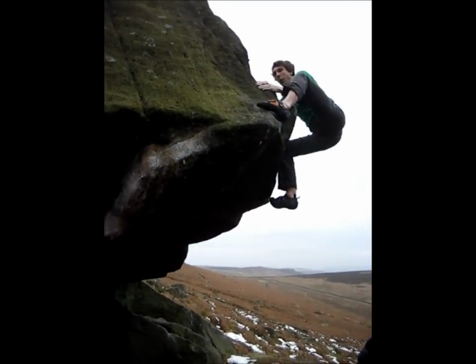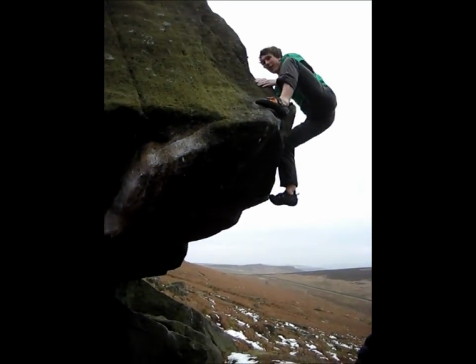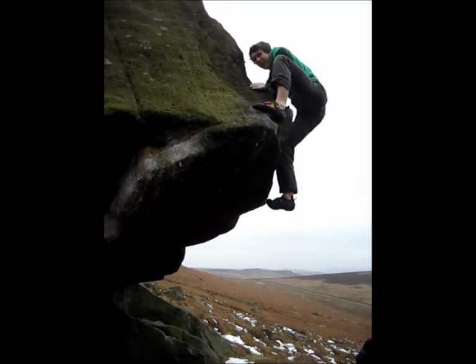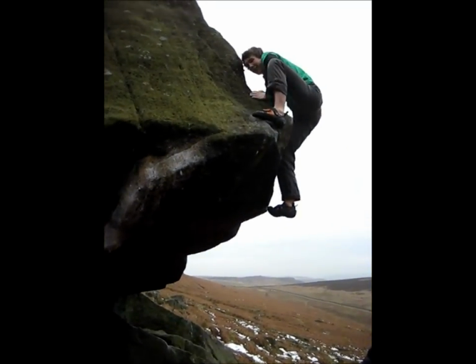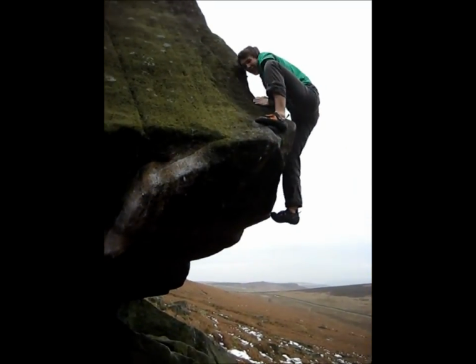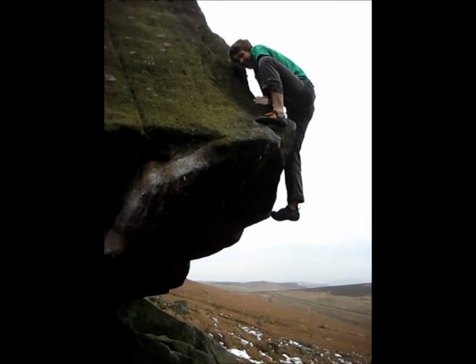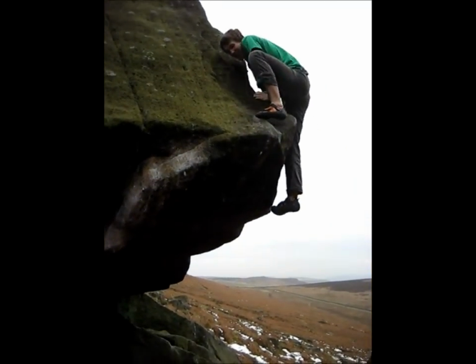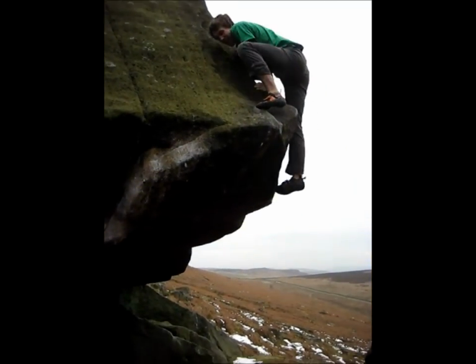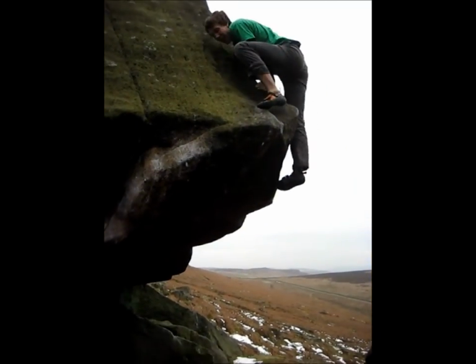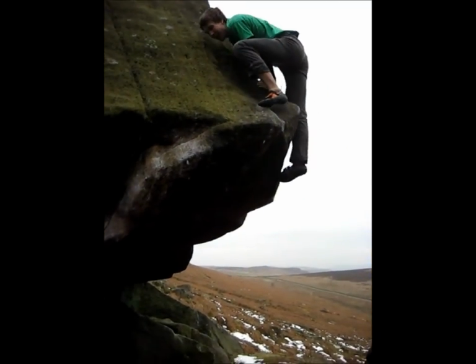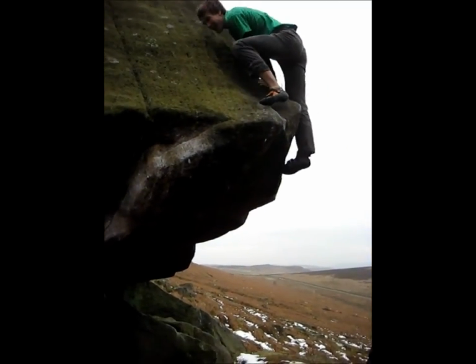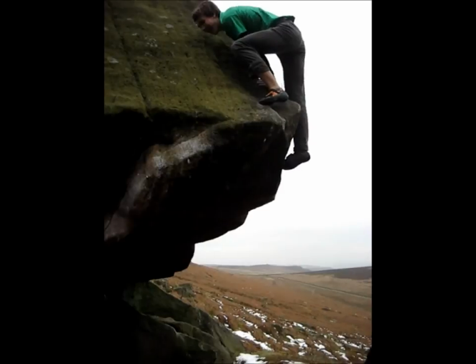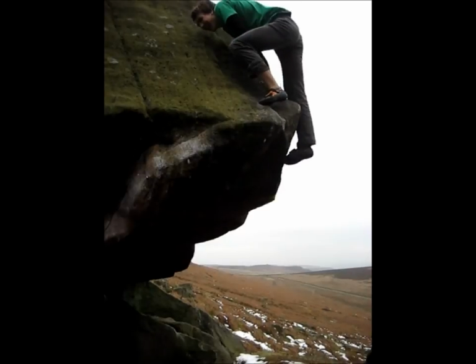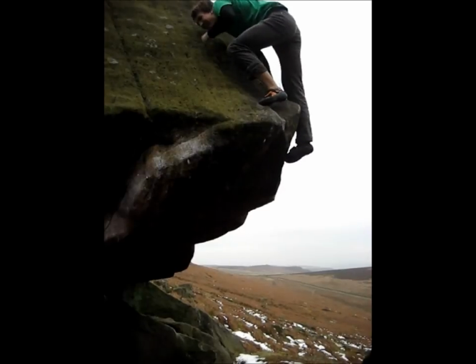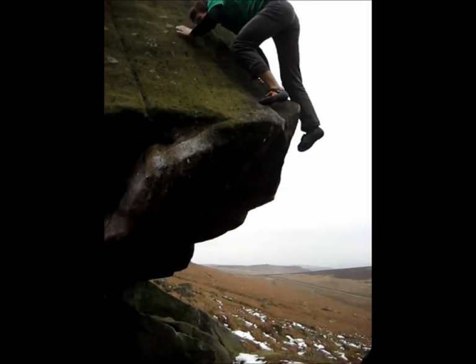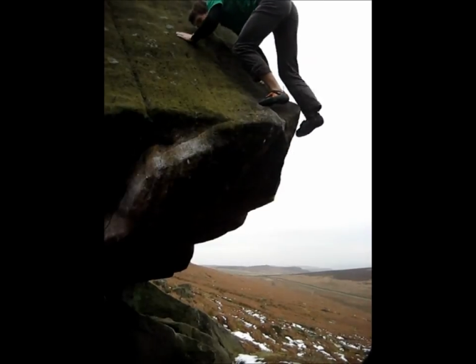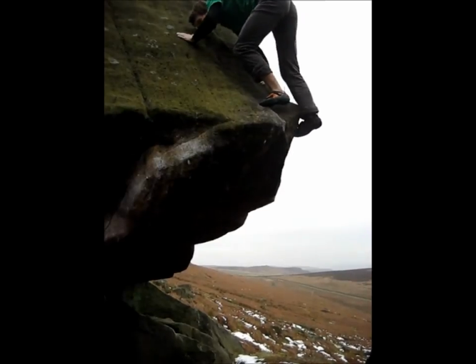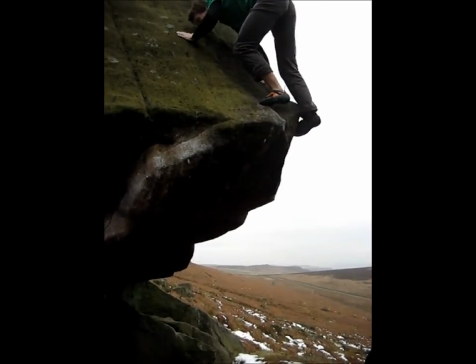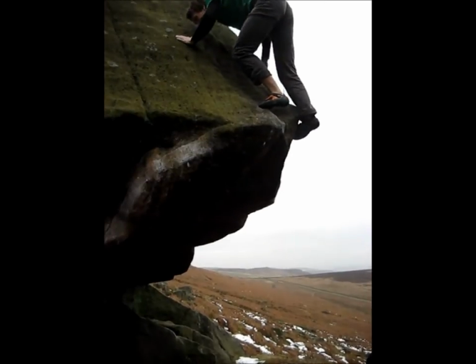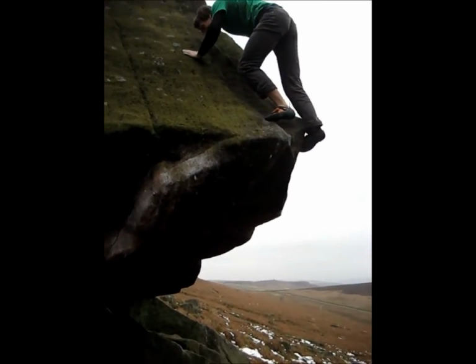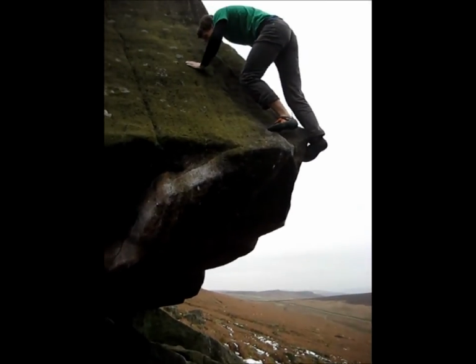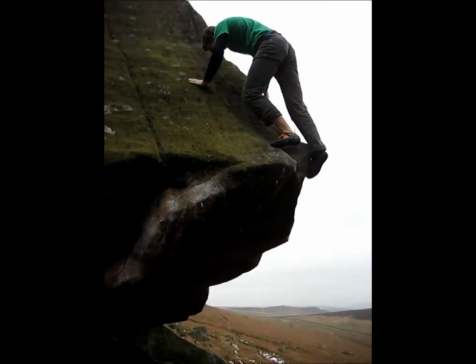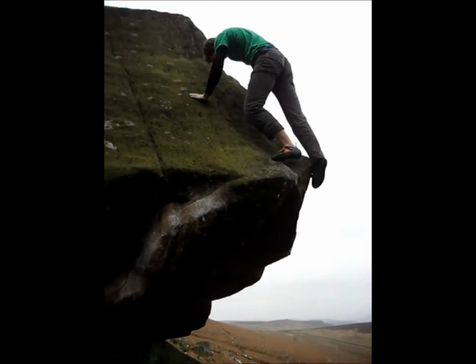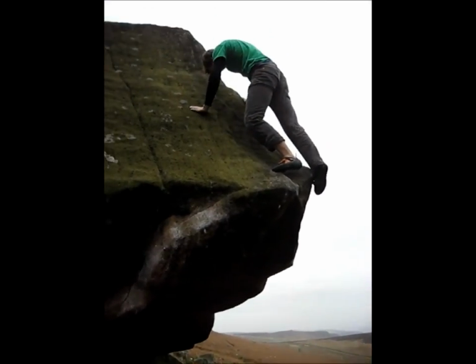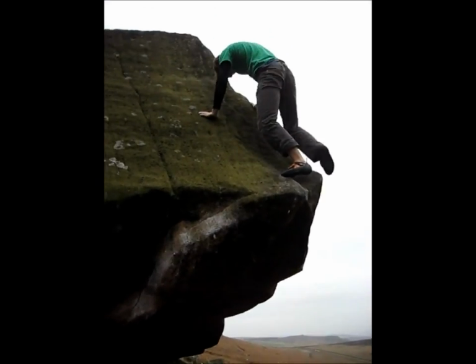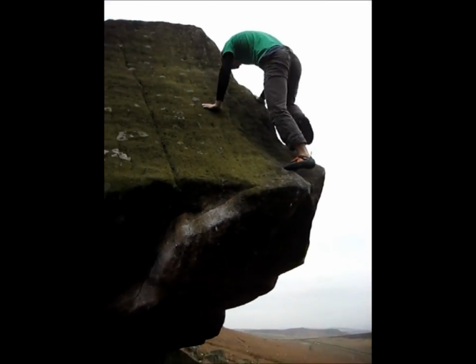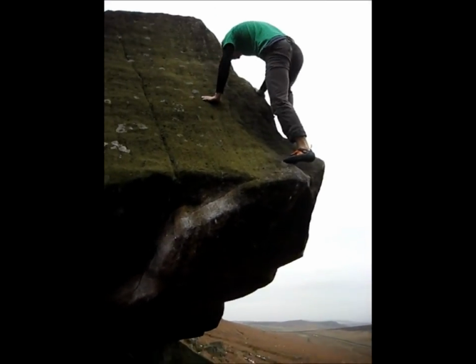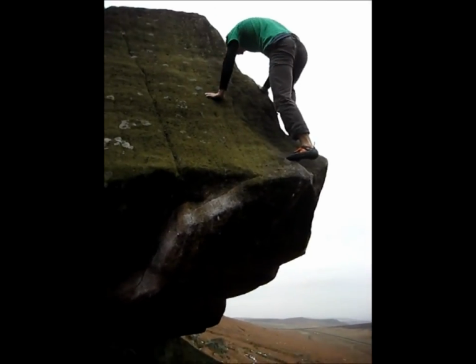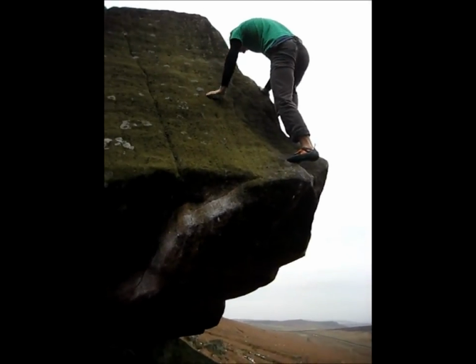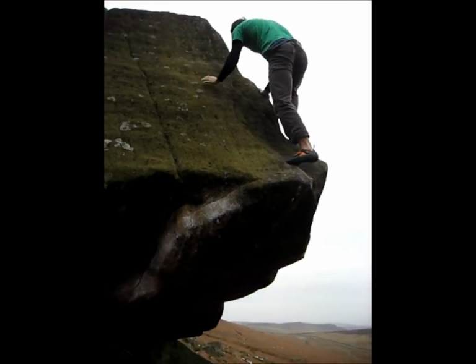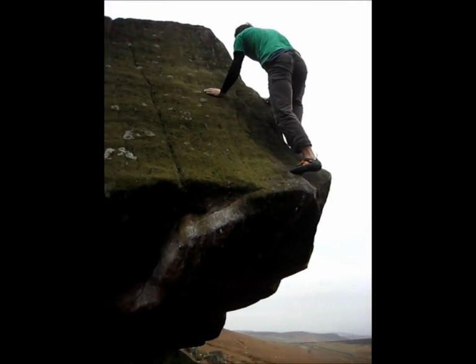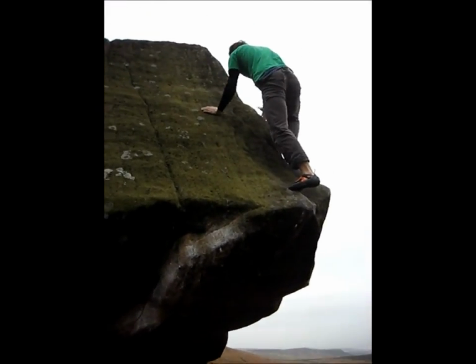I know somebody fell off that move. Can we now? Yeah, exactly. All the way down there. That's fucking horrible.